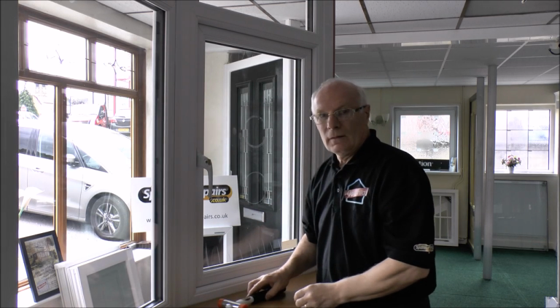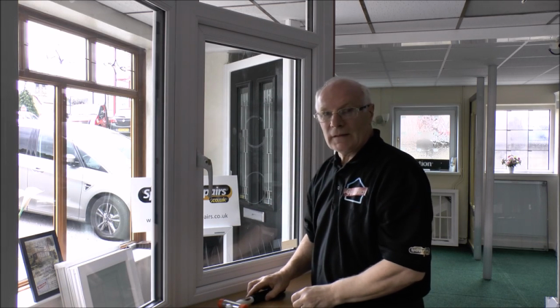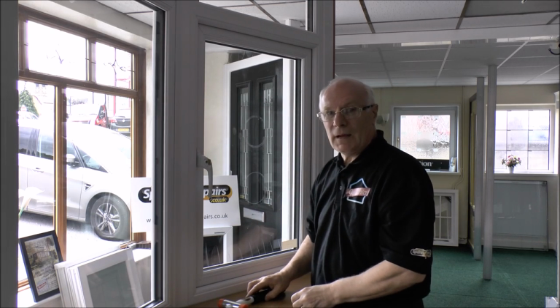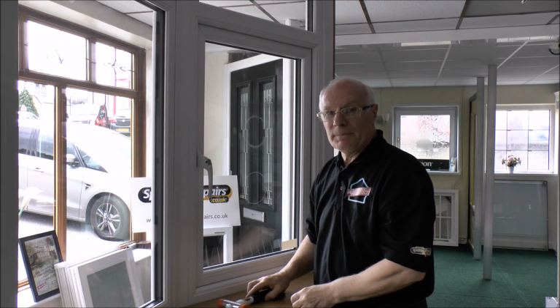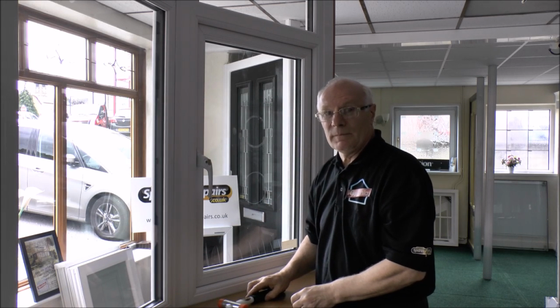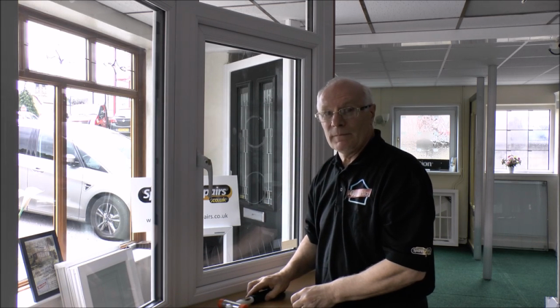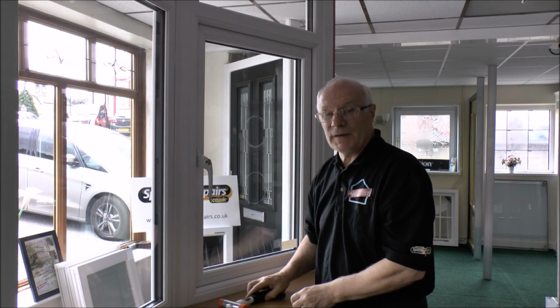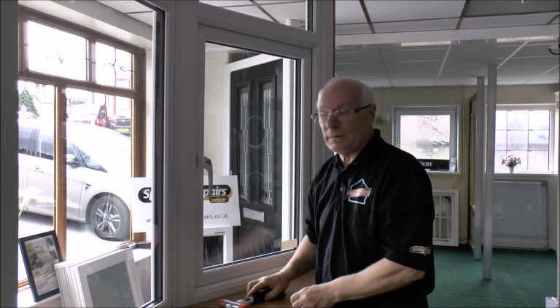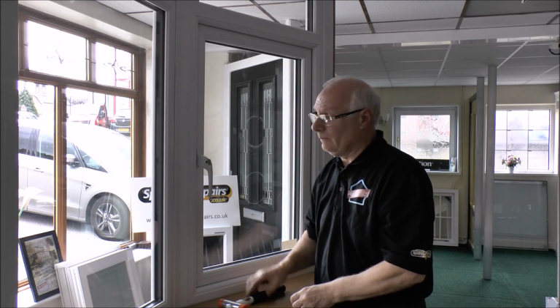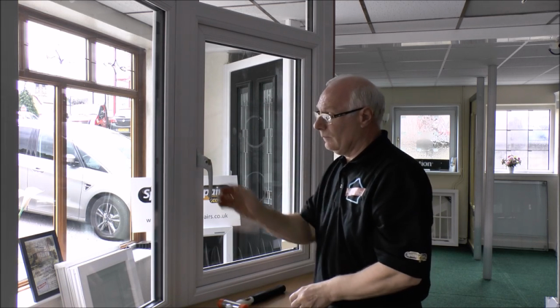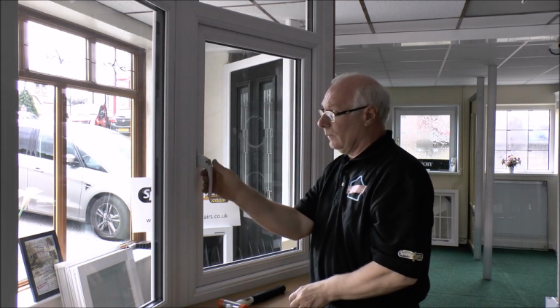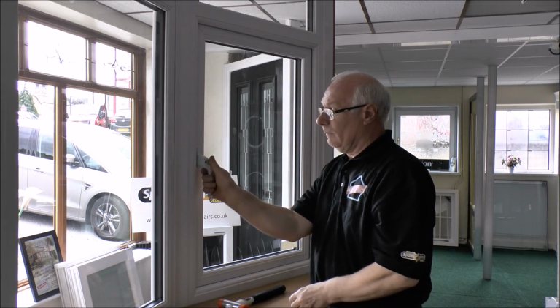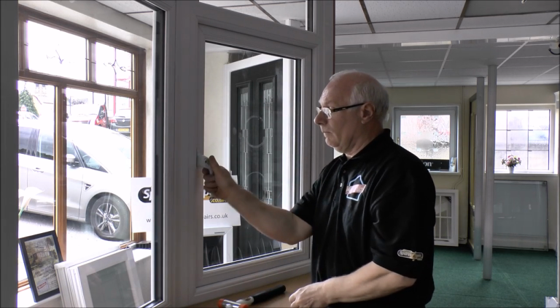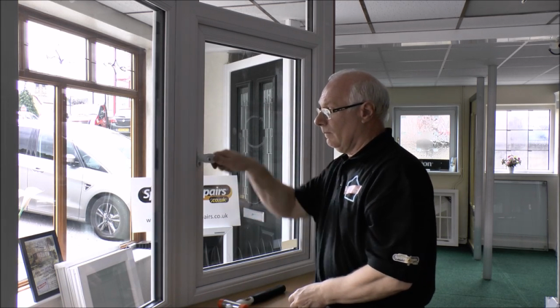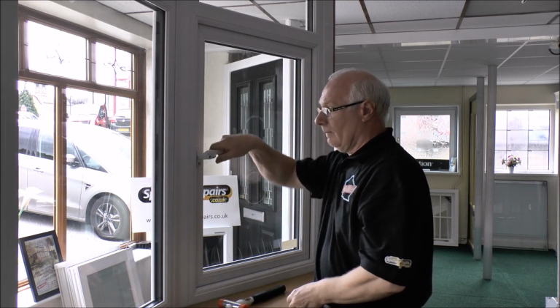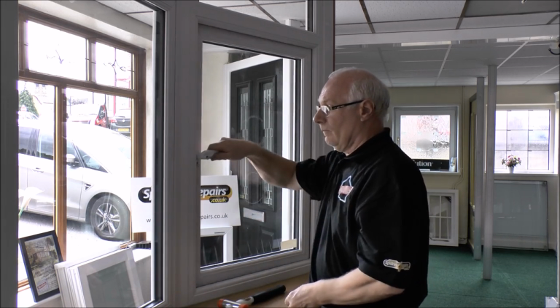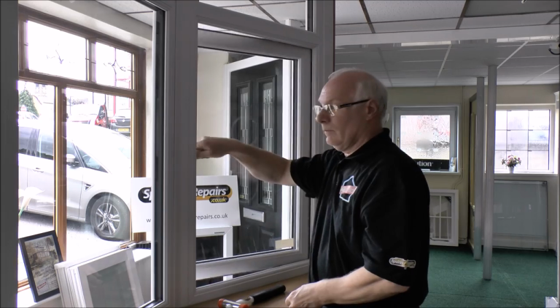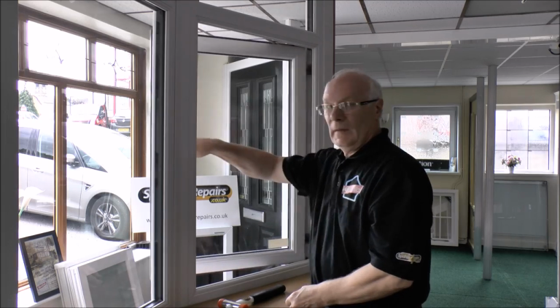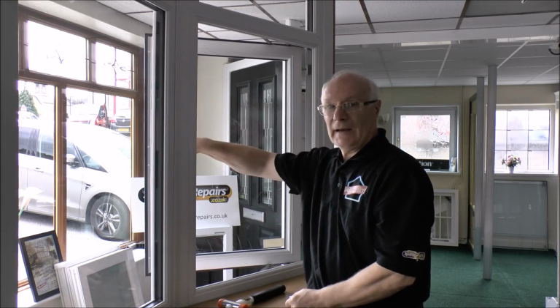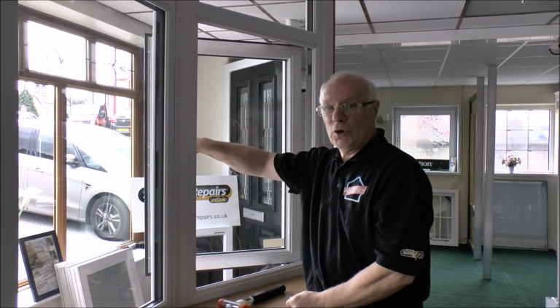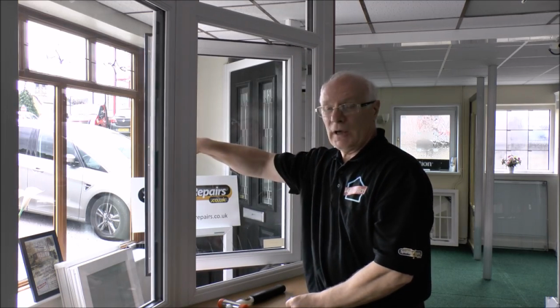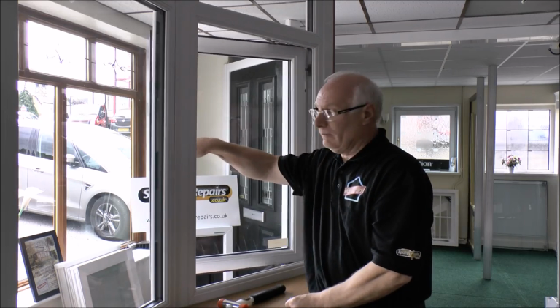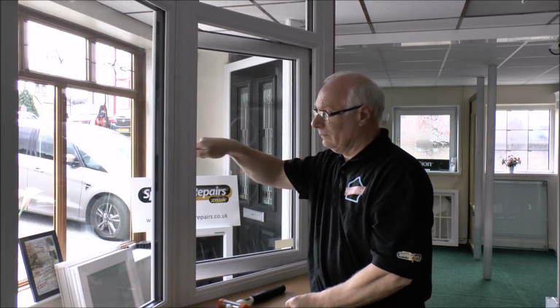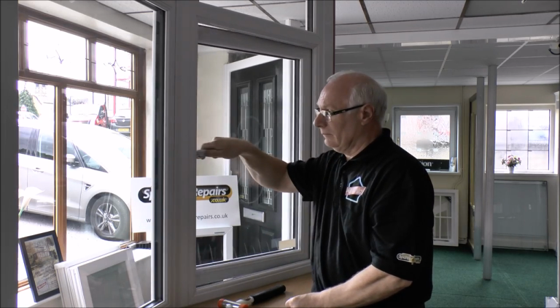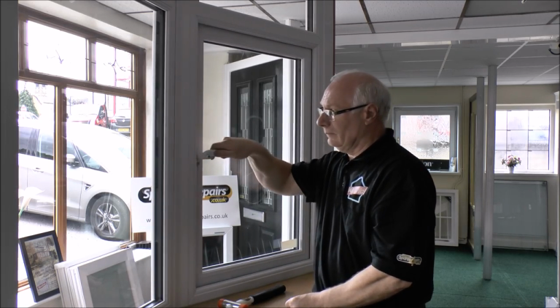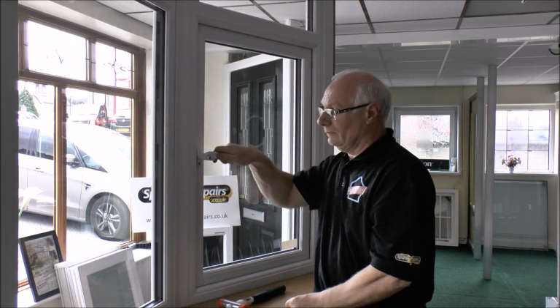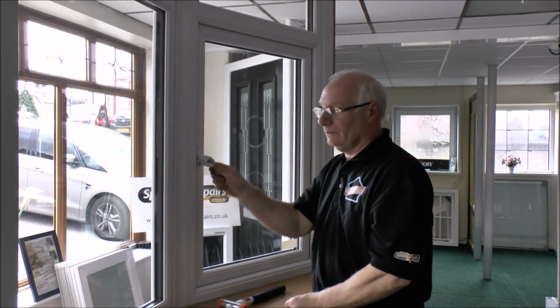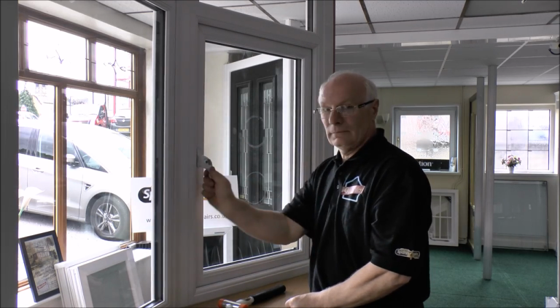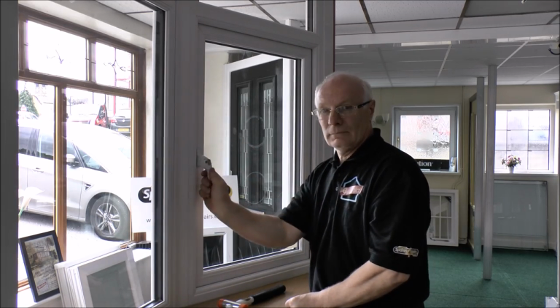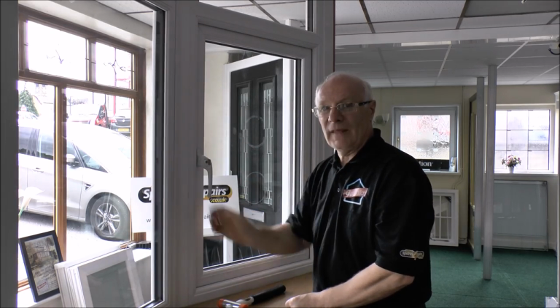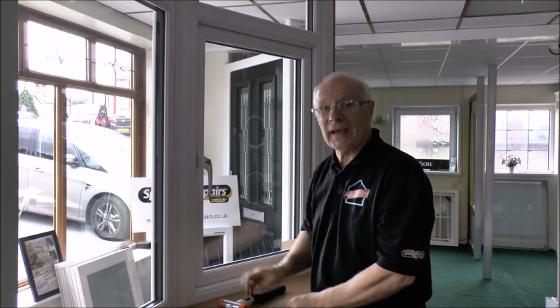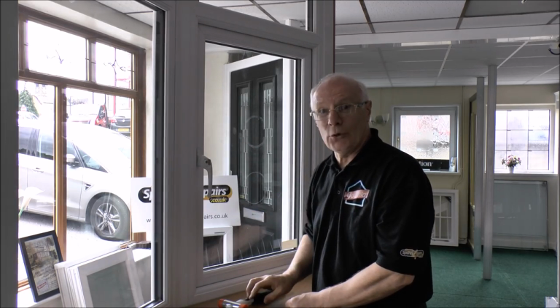That's it fitted and working. Thank you.